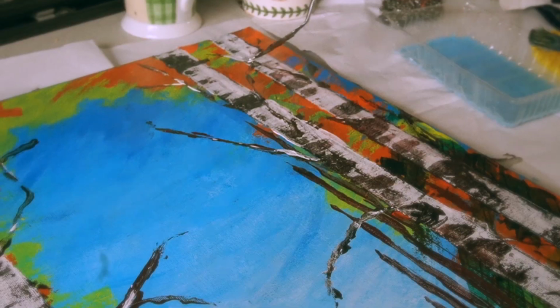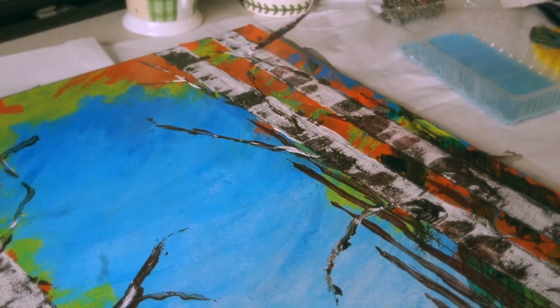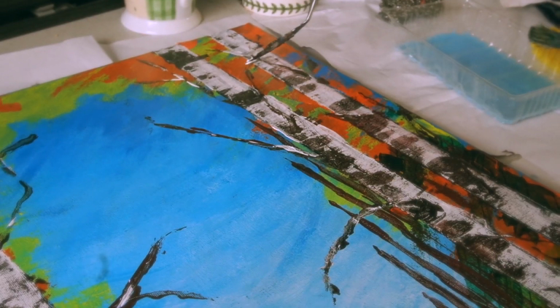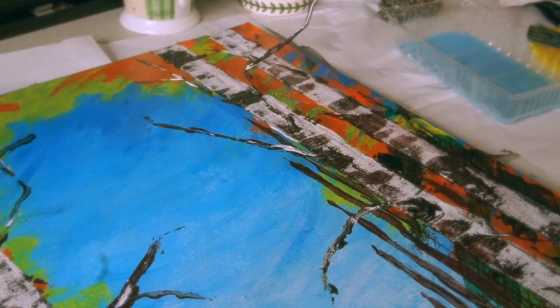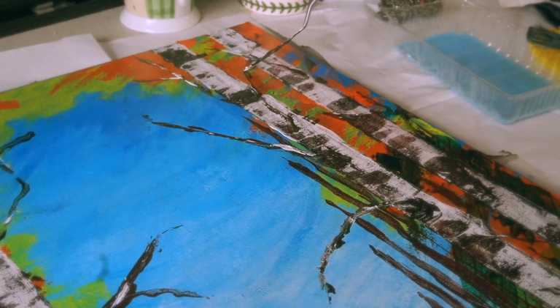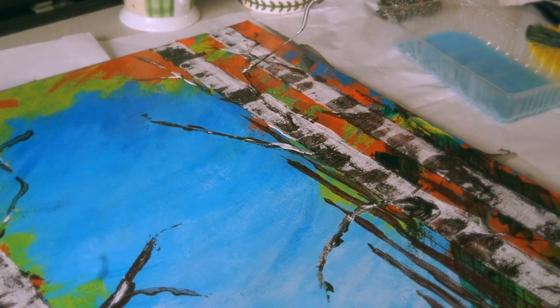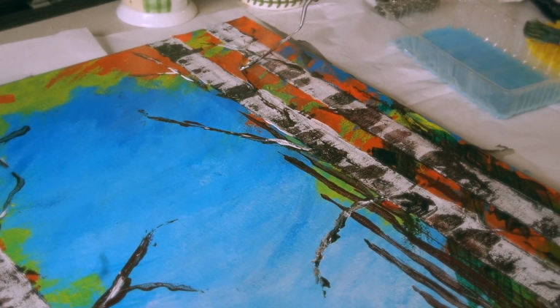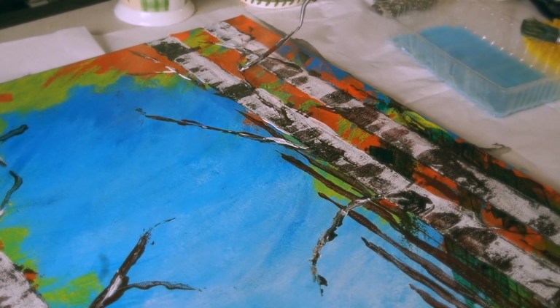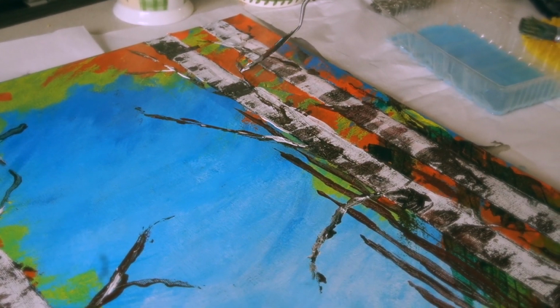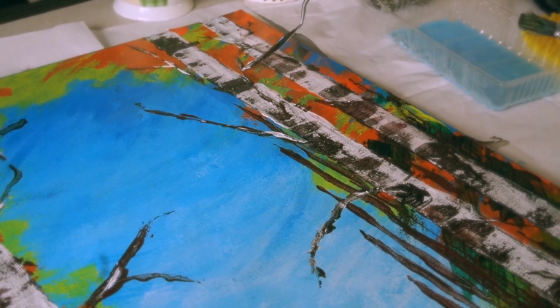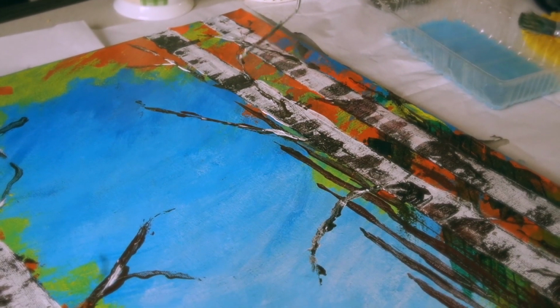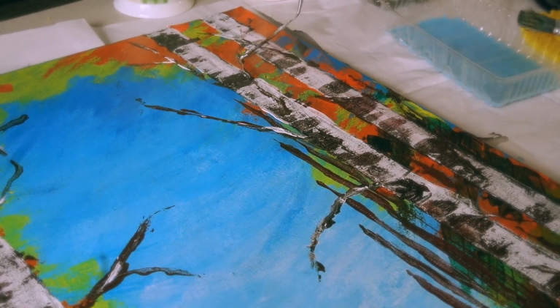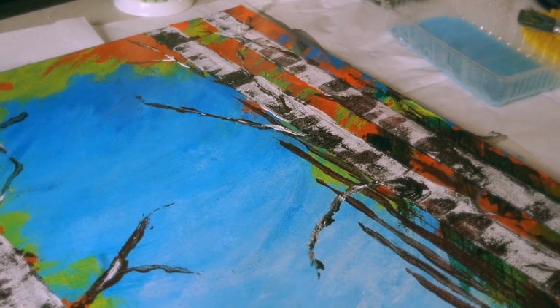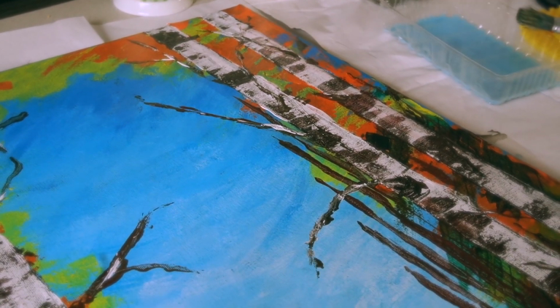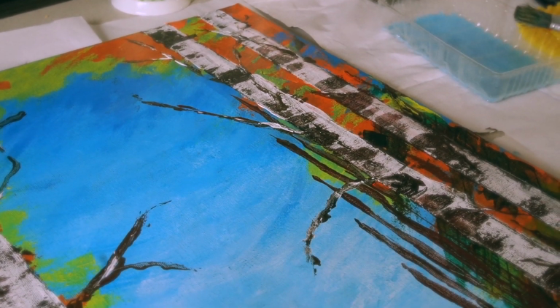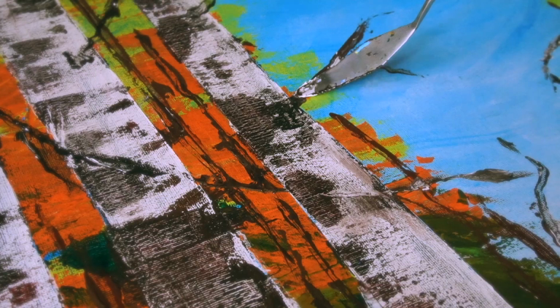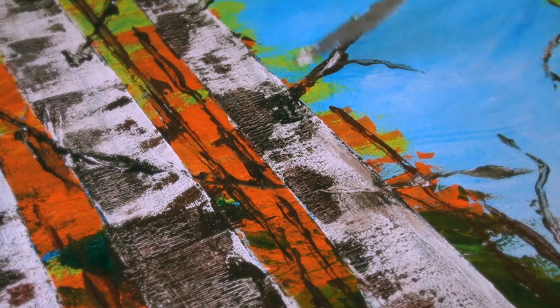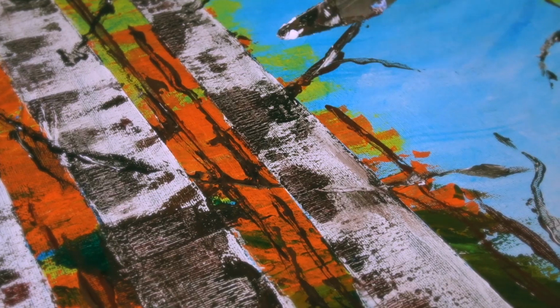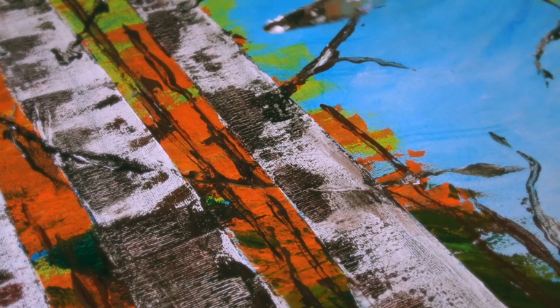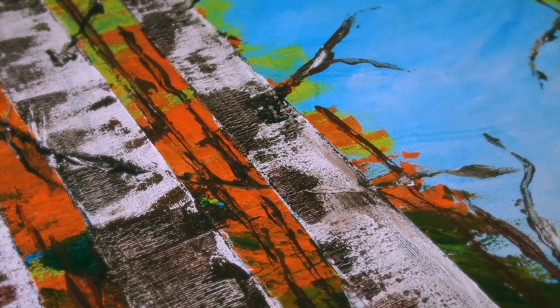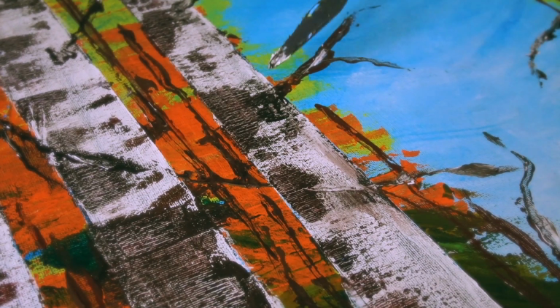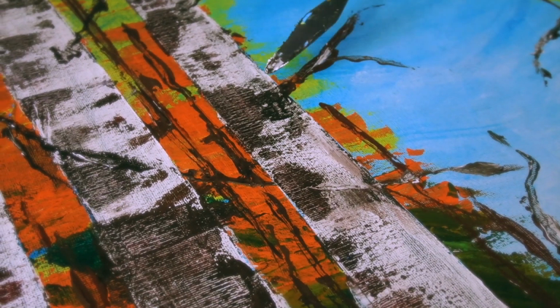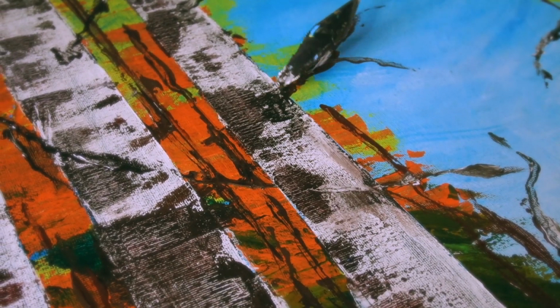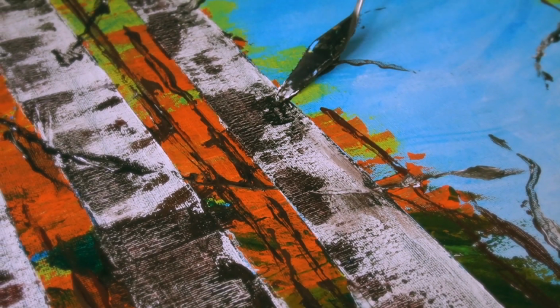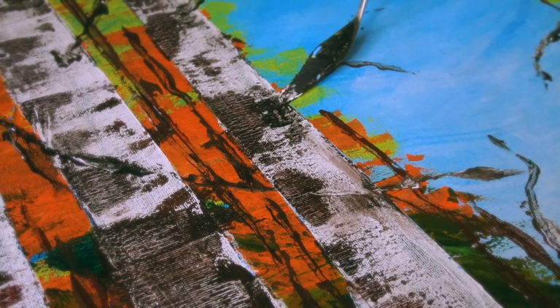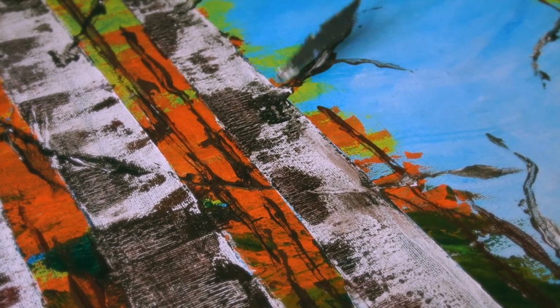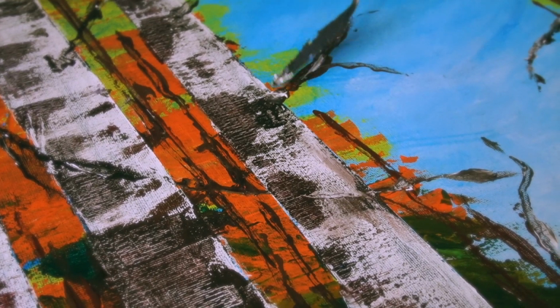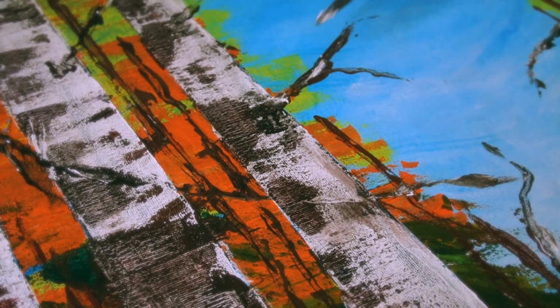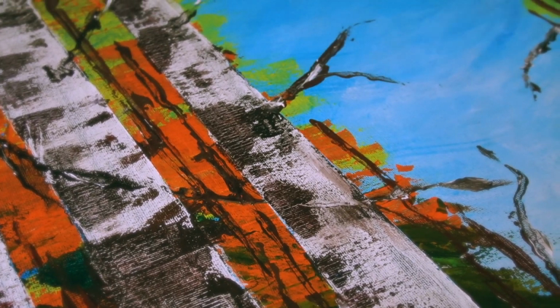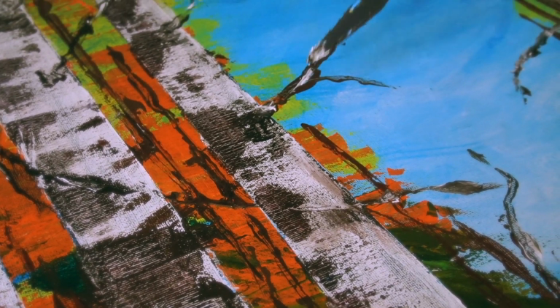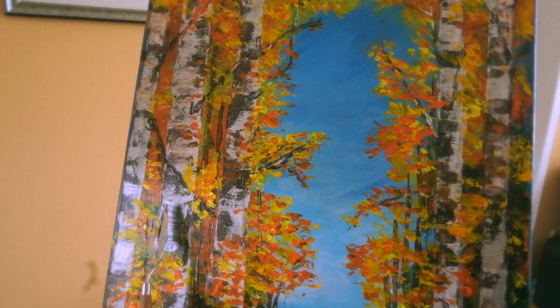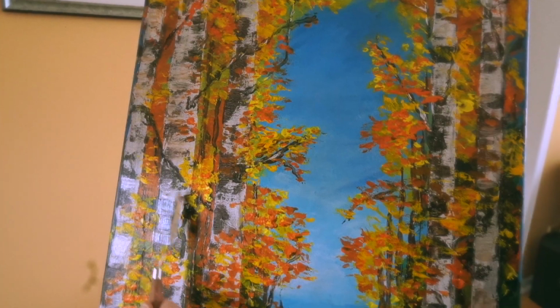And this is how it turned out. It's definitely lots of color, very vibrant colors, very textured as well.